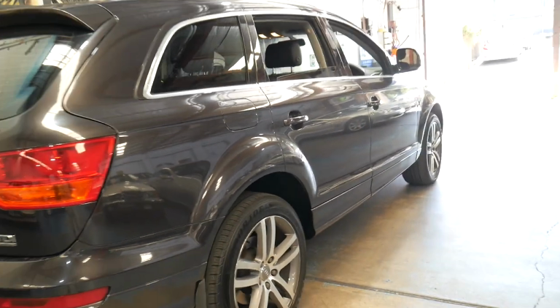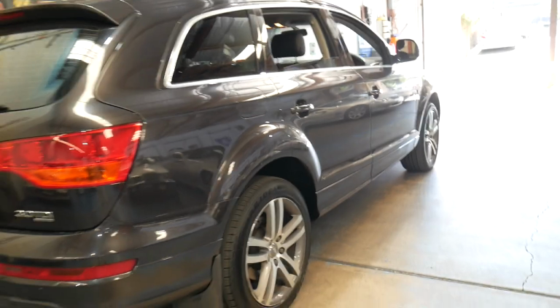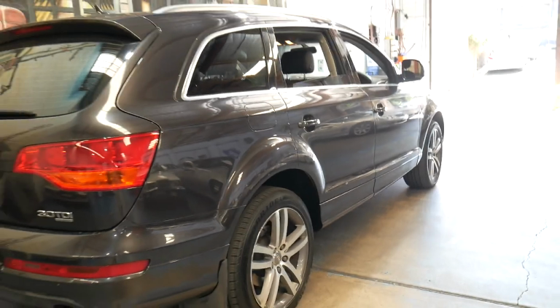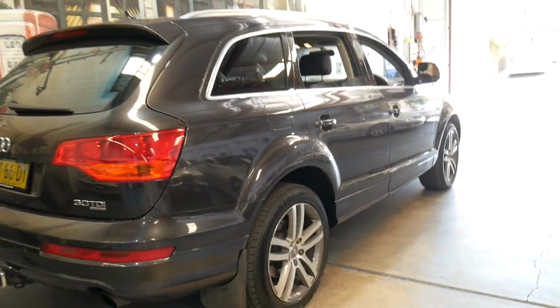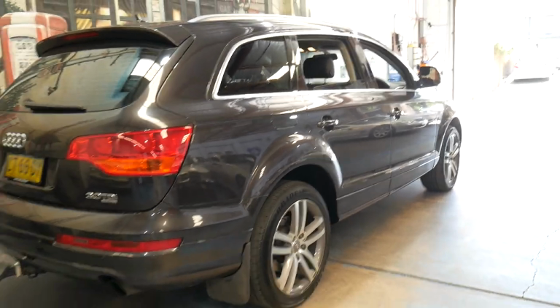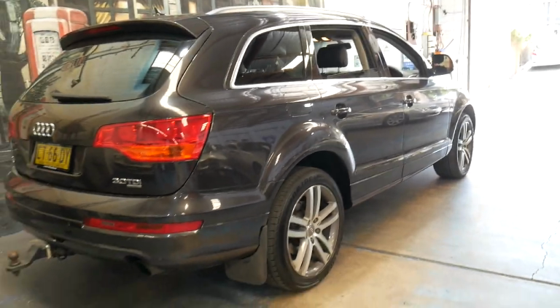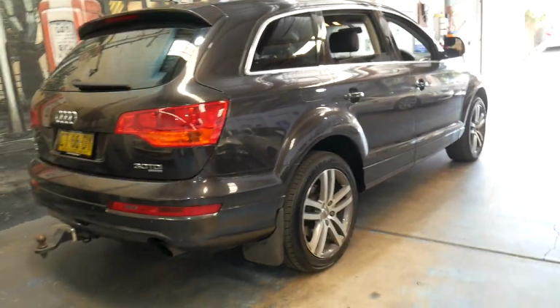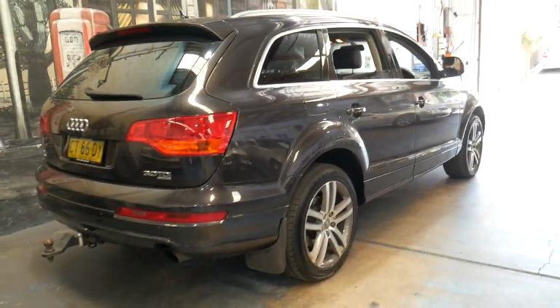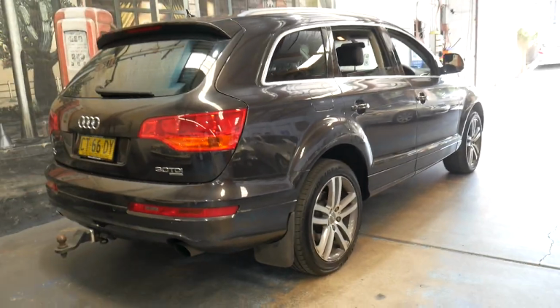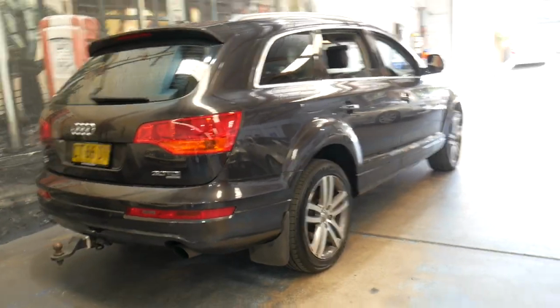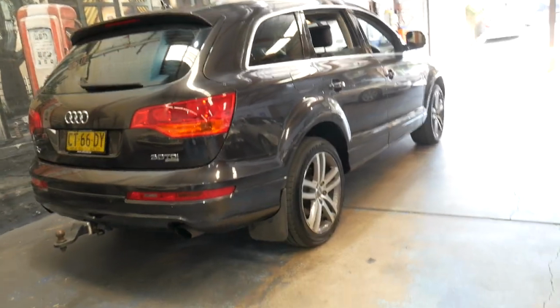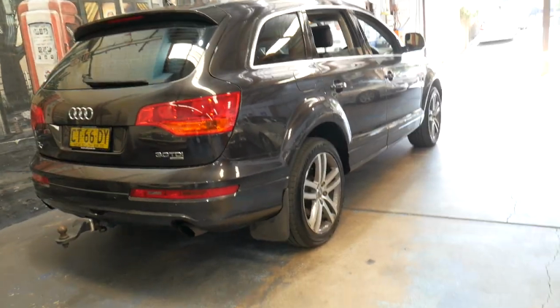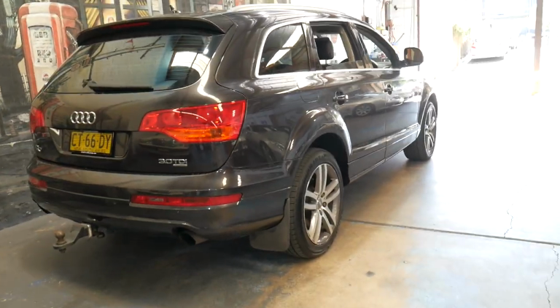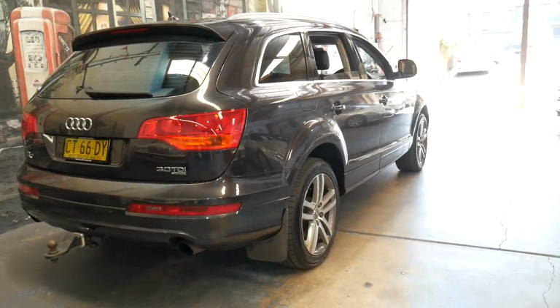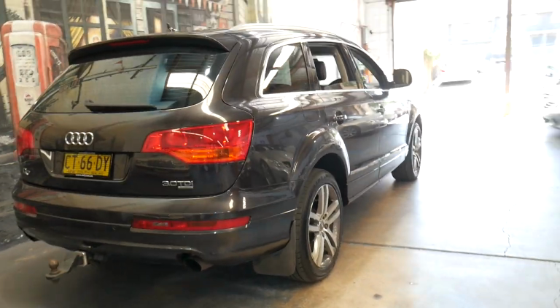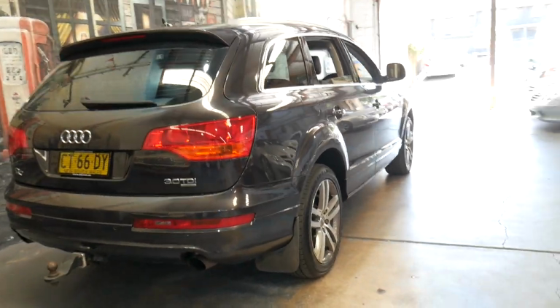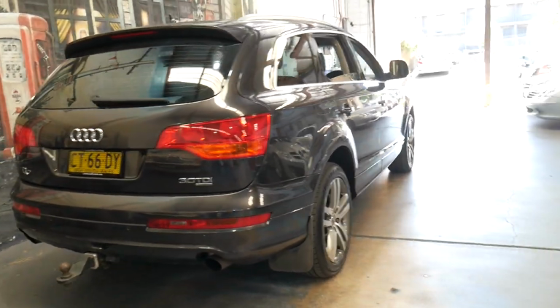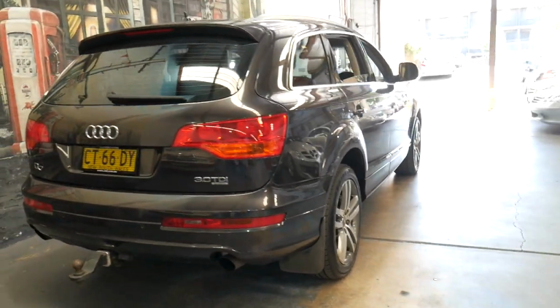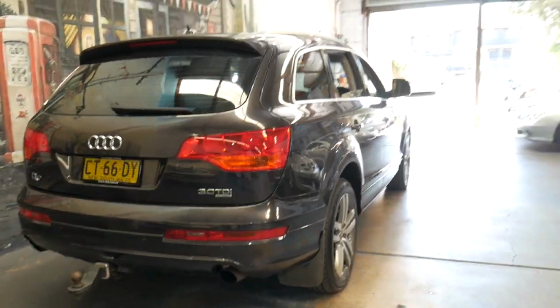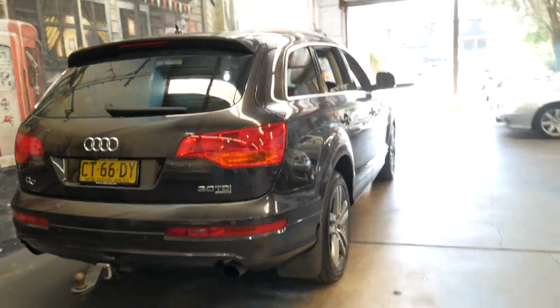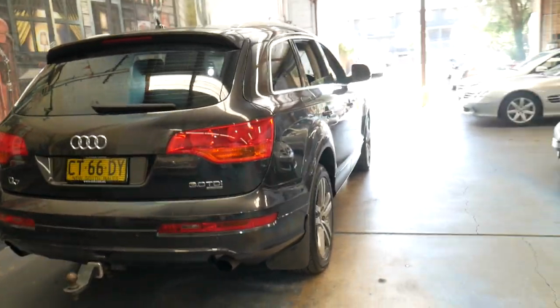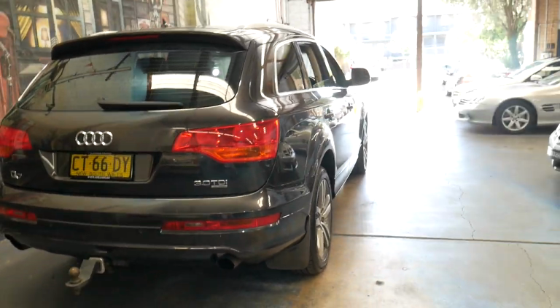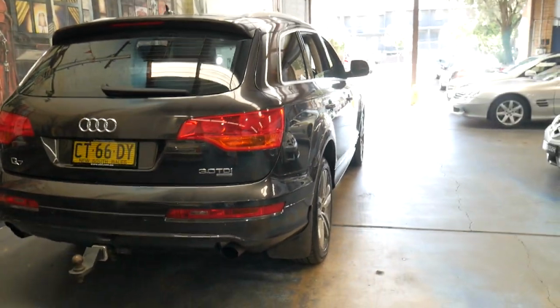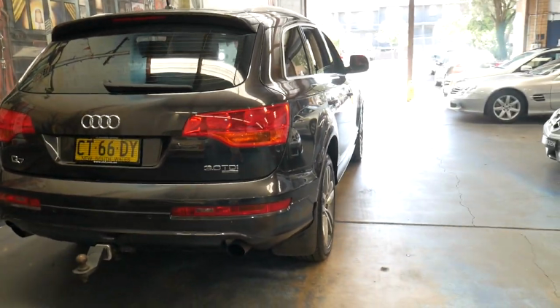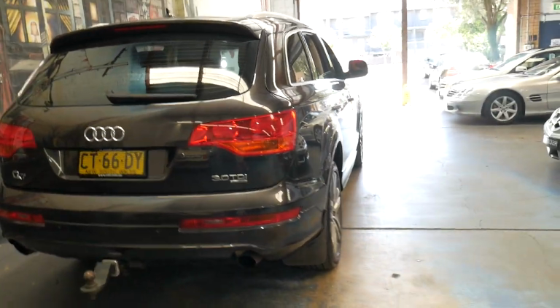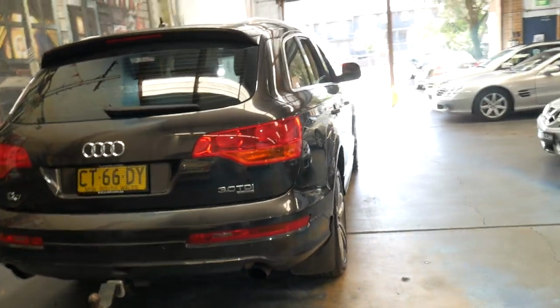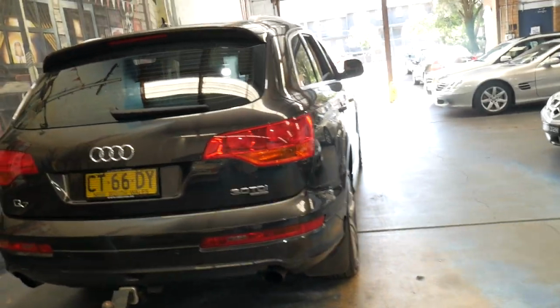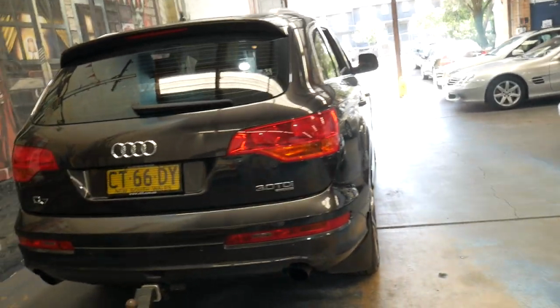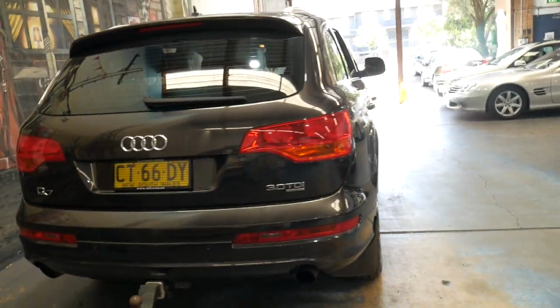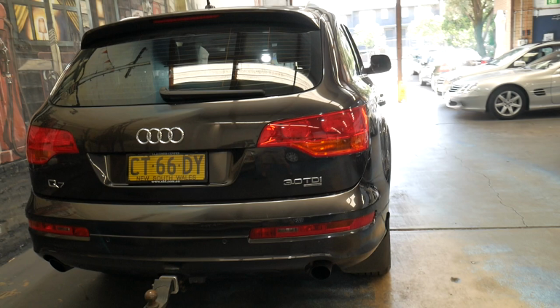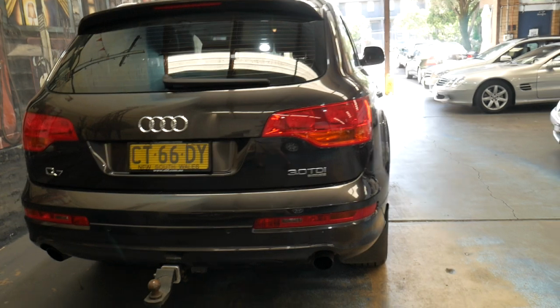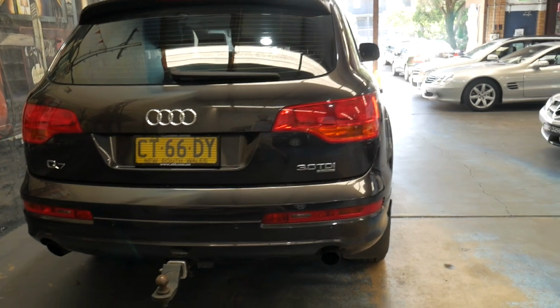It does have a tow bar, and if well looked after these cars can do three, four, five hundred thousand kilometres.